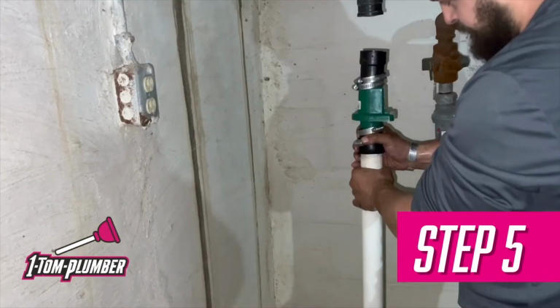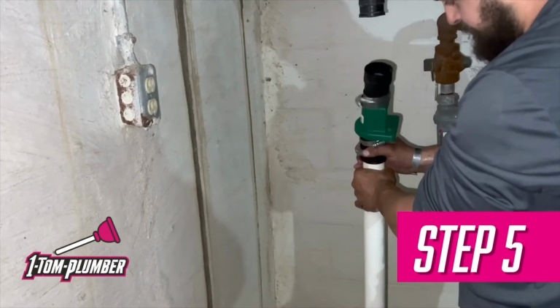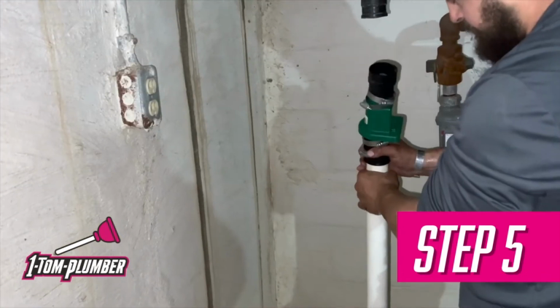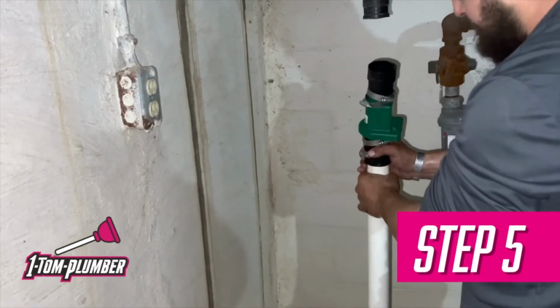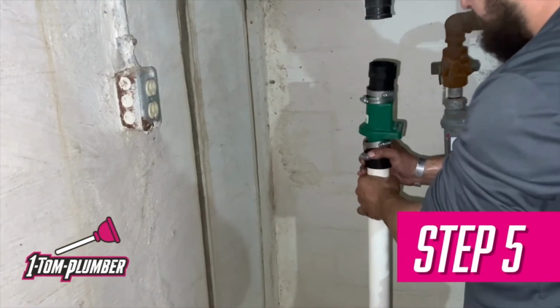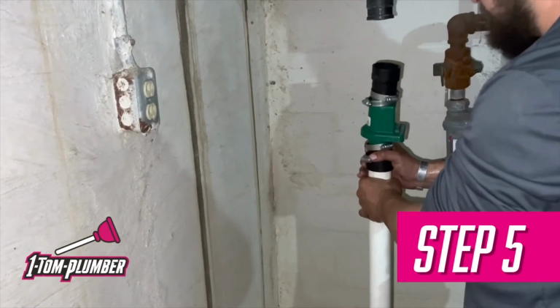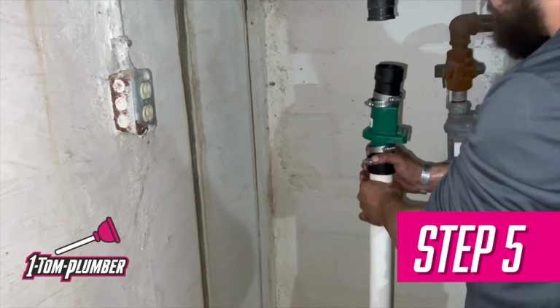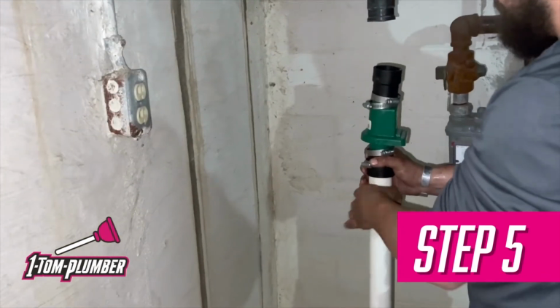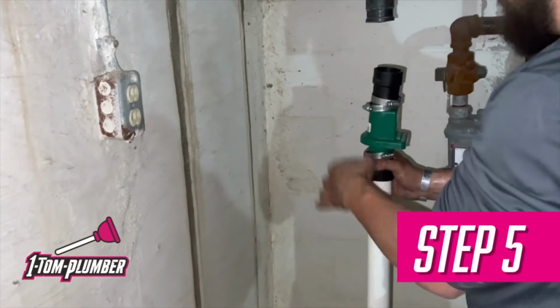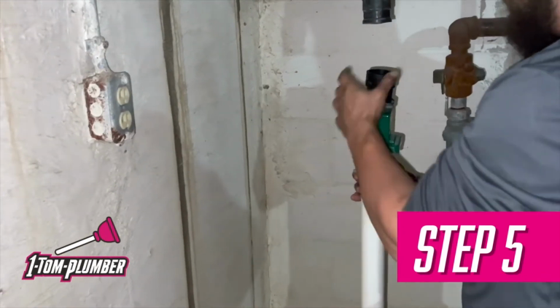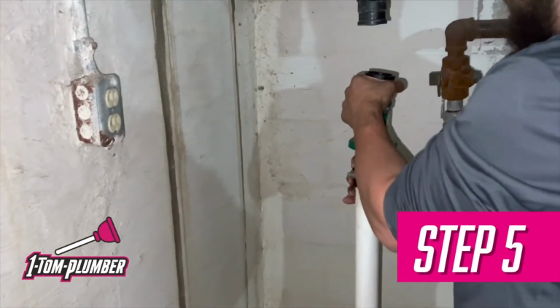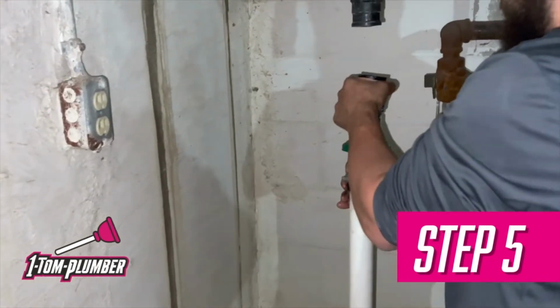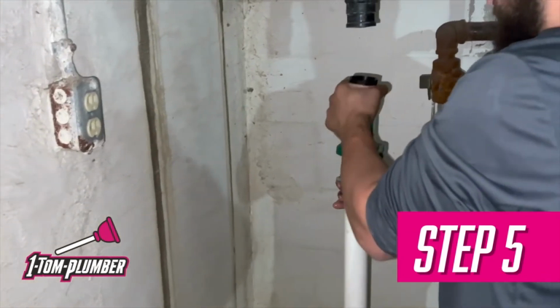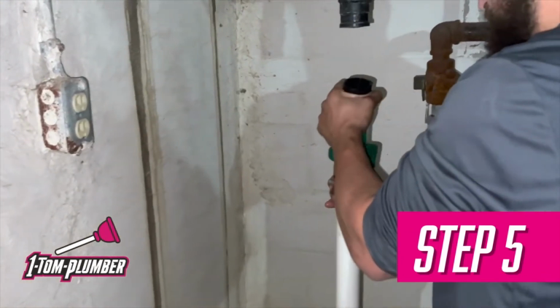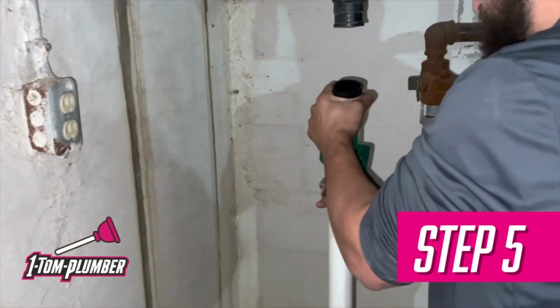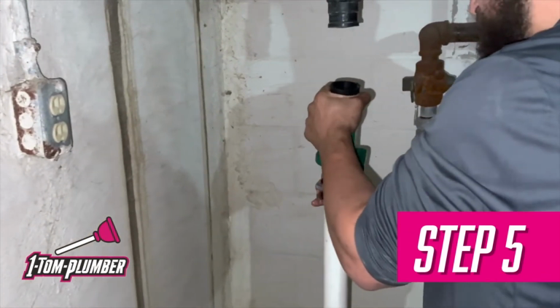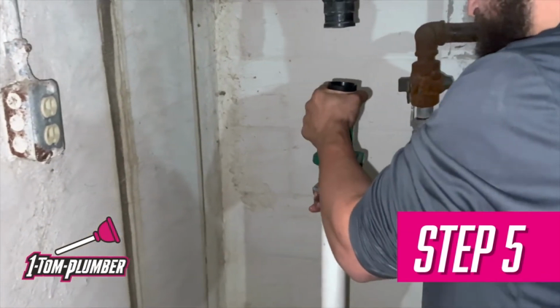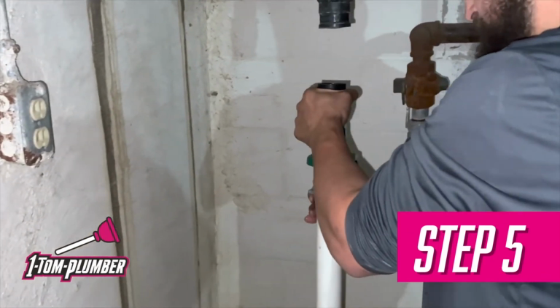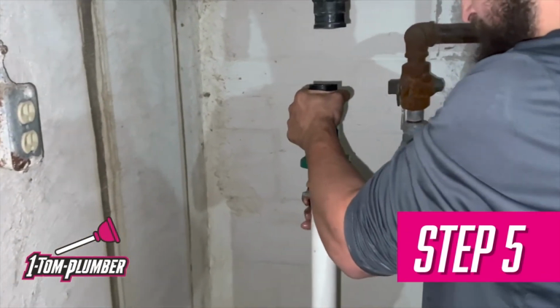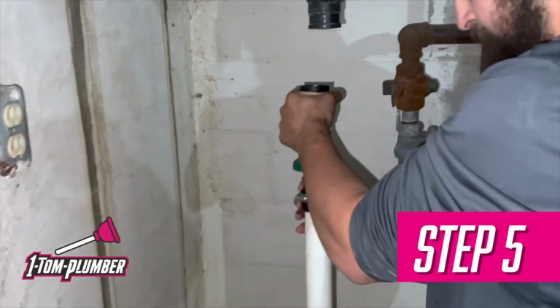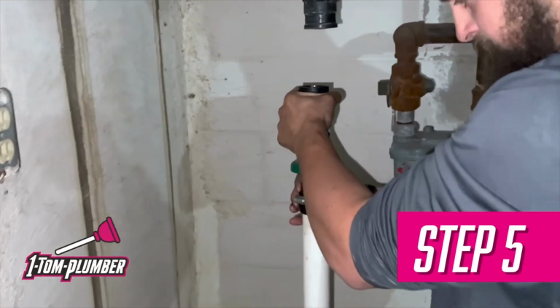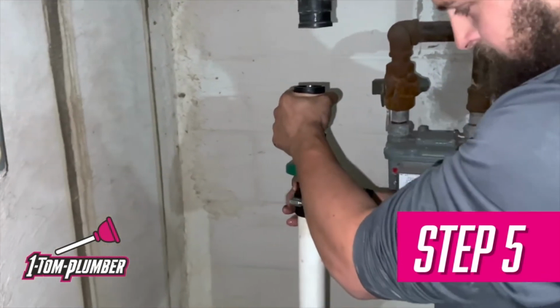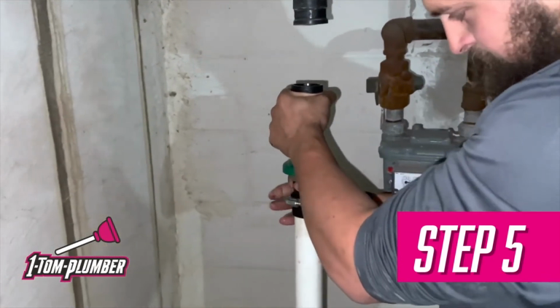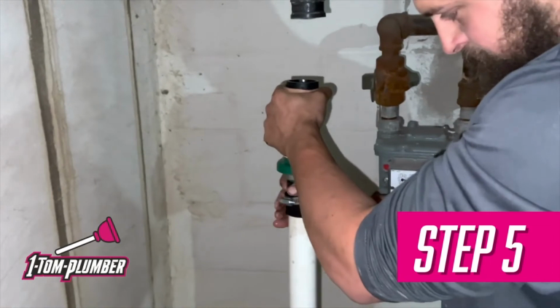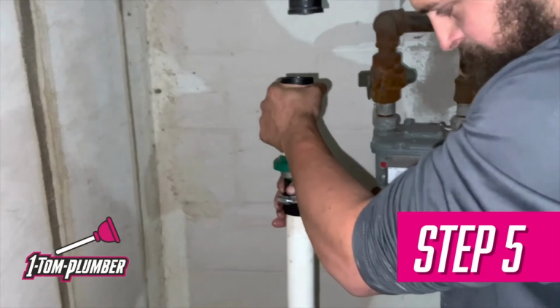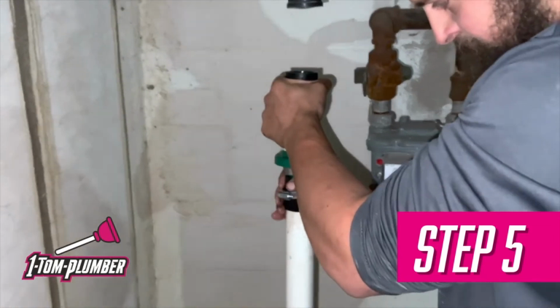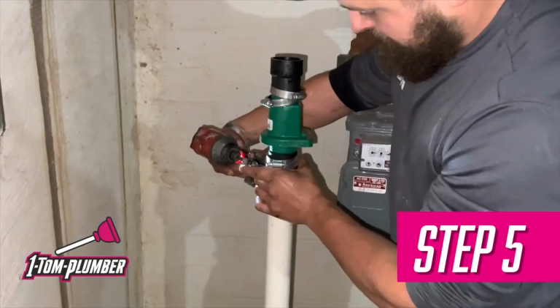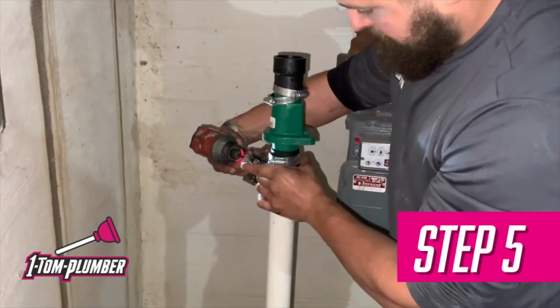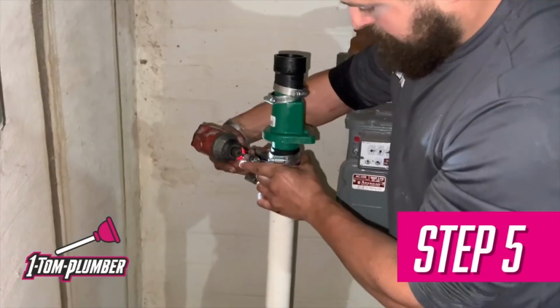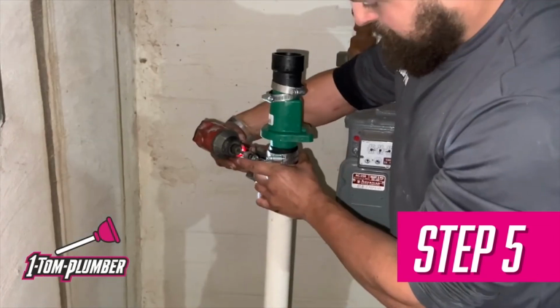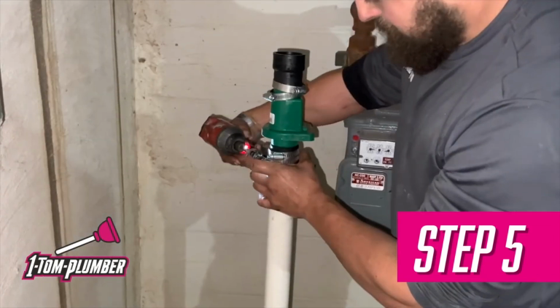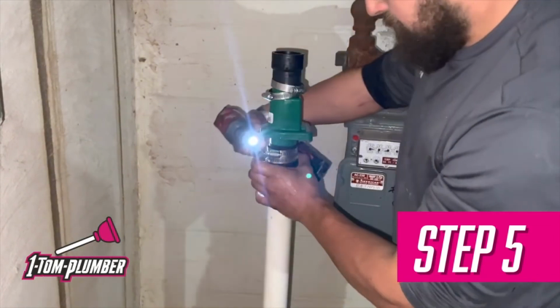Step five: tighten down the rubber couplings to fully assemble the rest of the pipe attached to the sump pump.